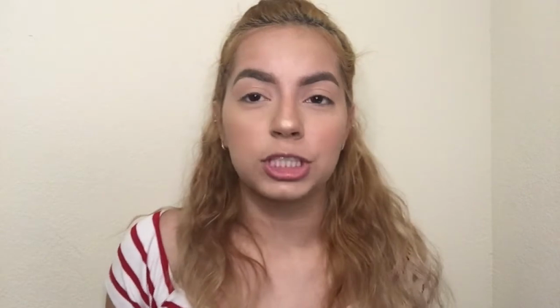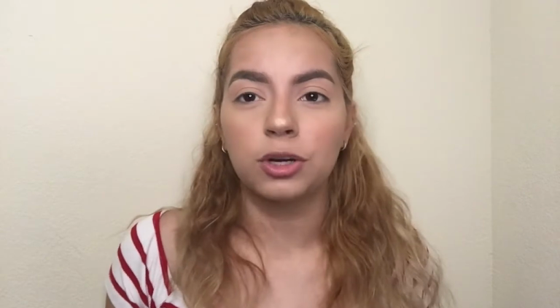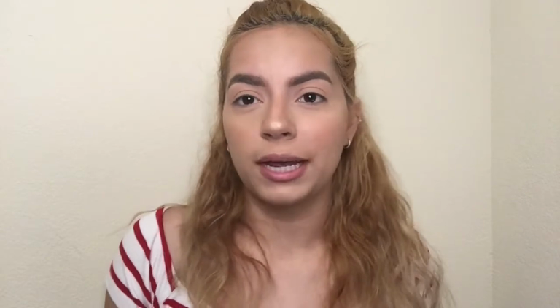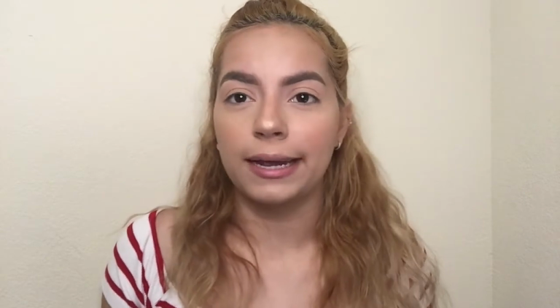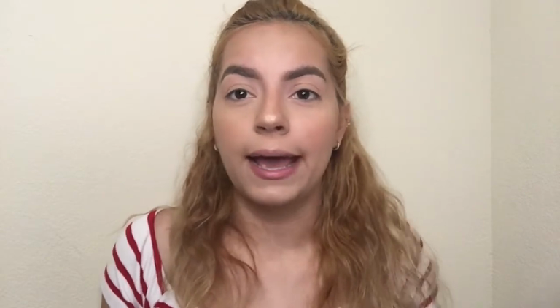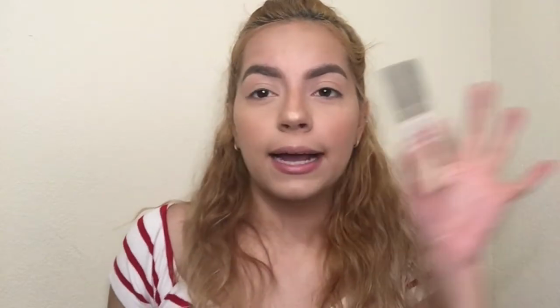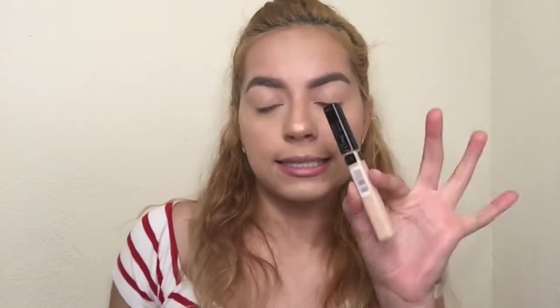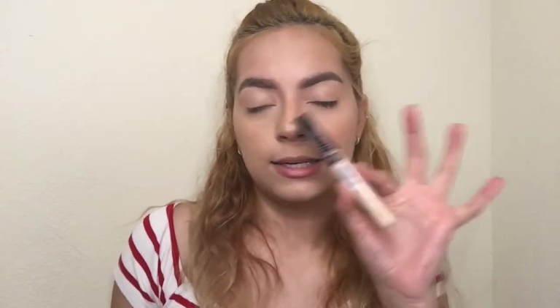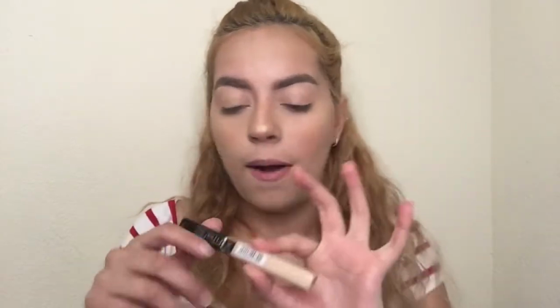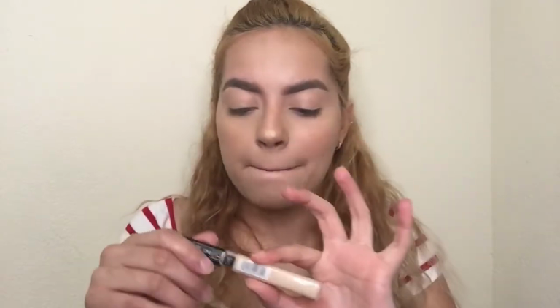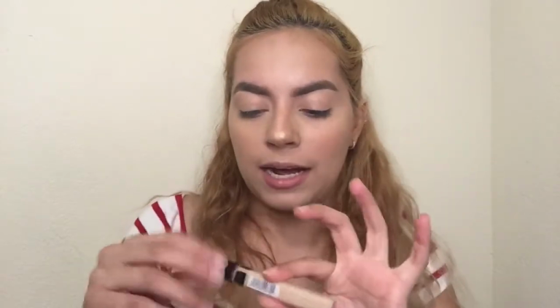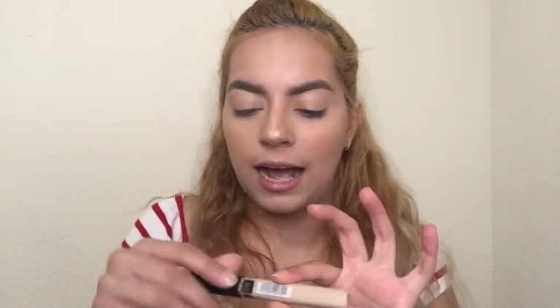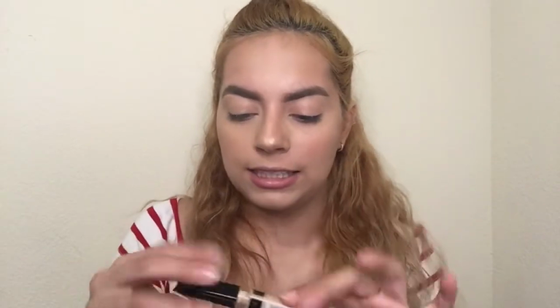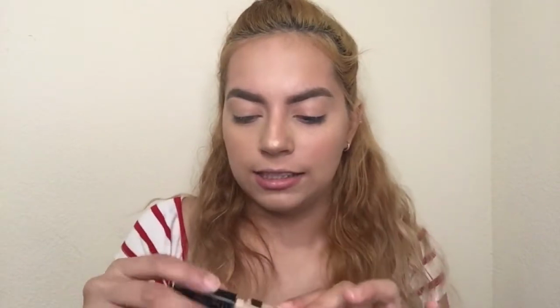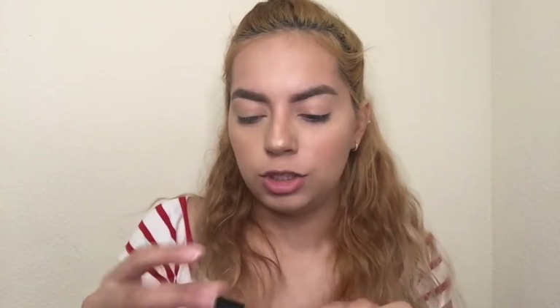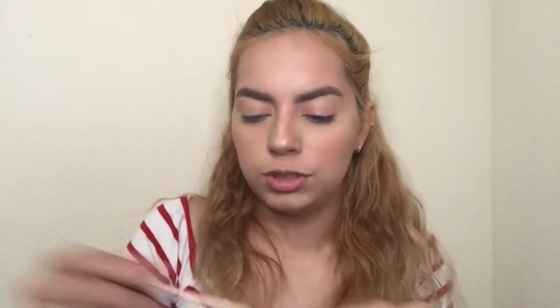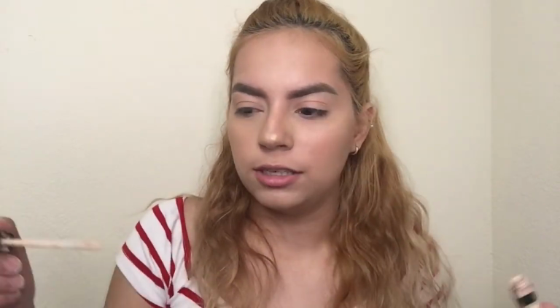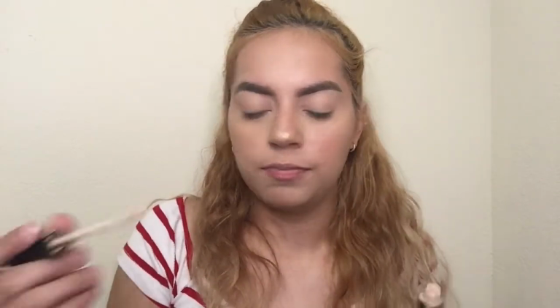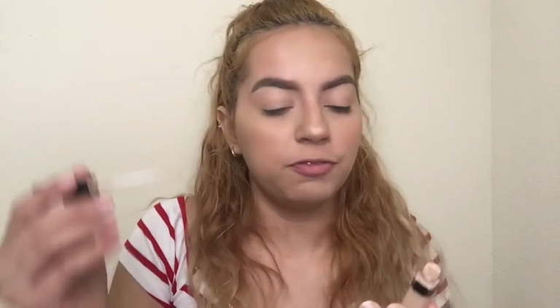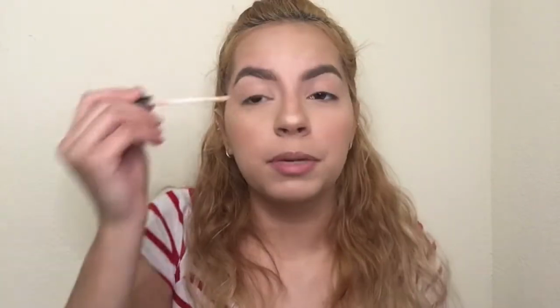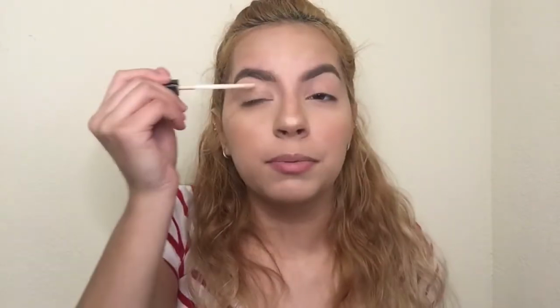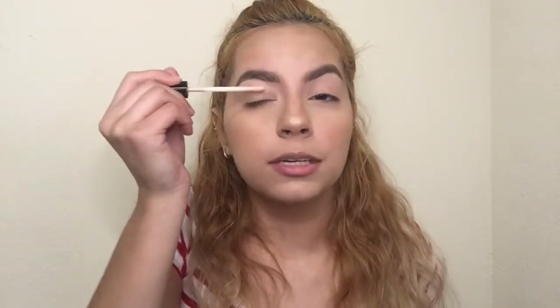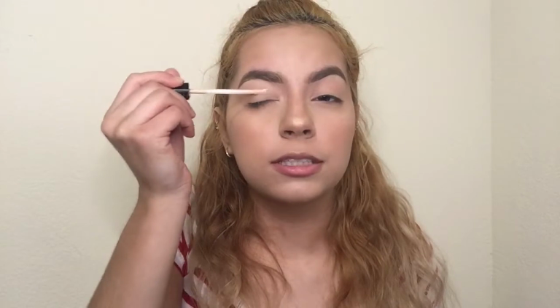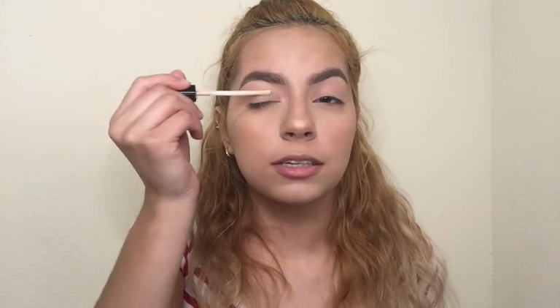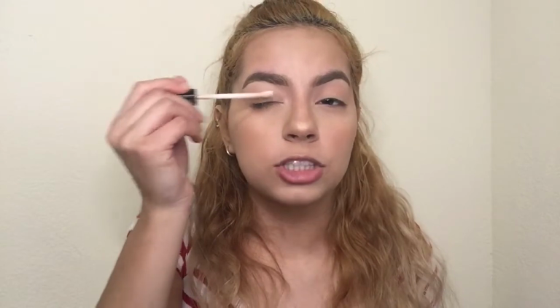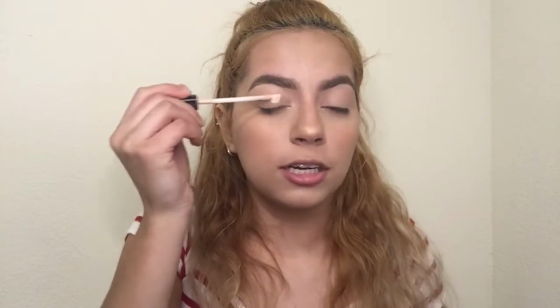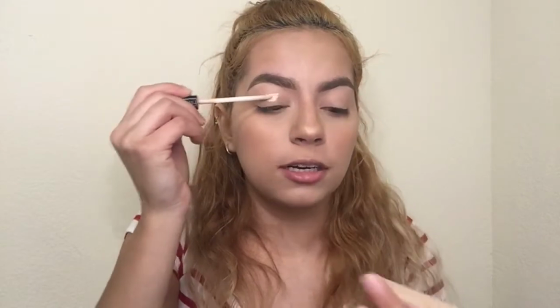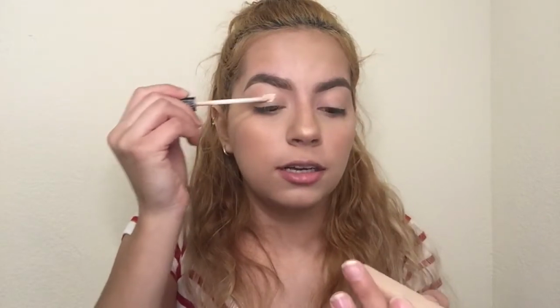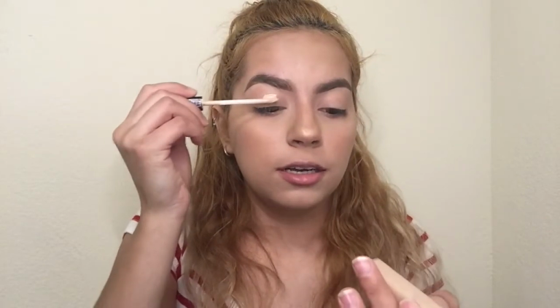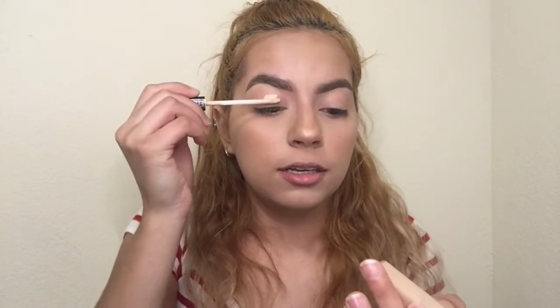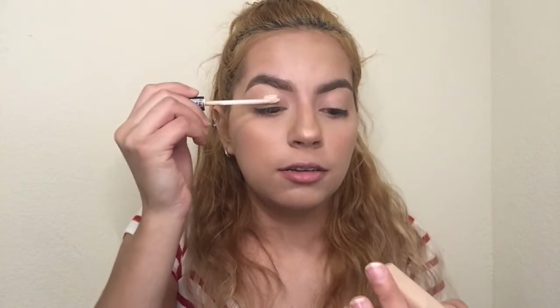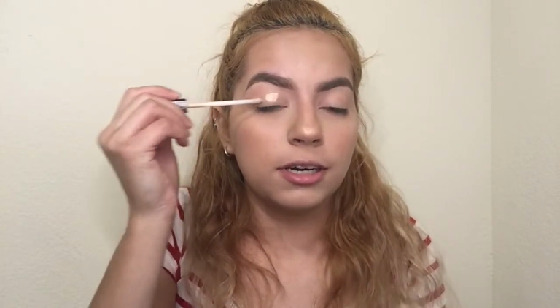I'm just going to go ahead and conceal my eyelid using the Fit Me Maybelline Concealer in the shade Fair.